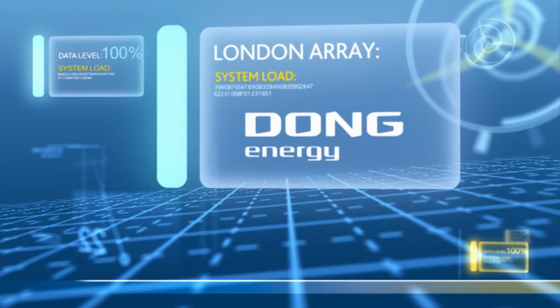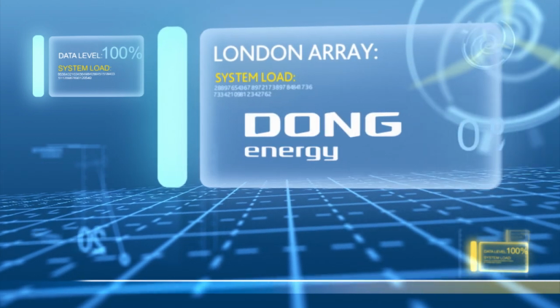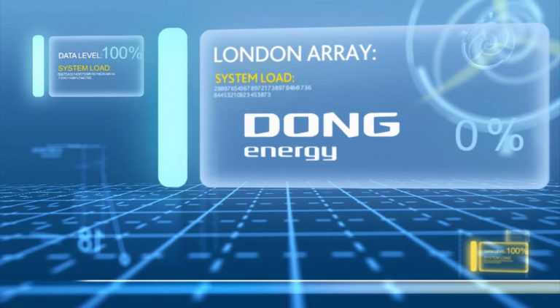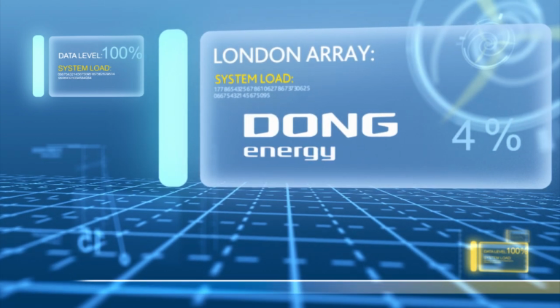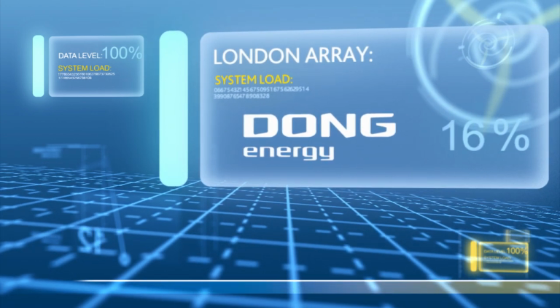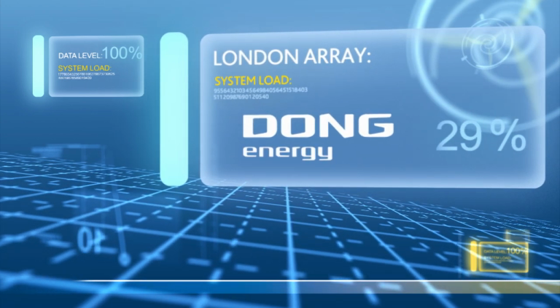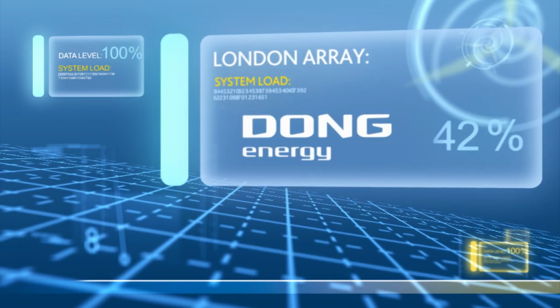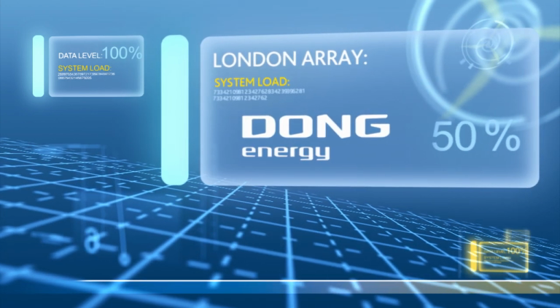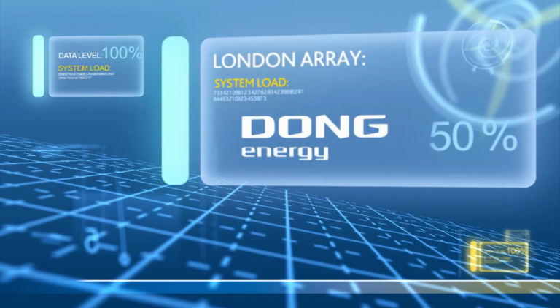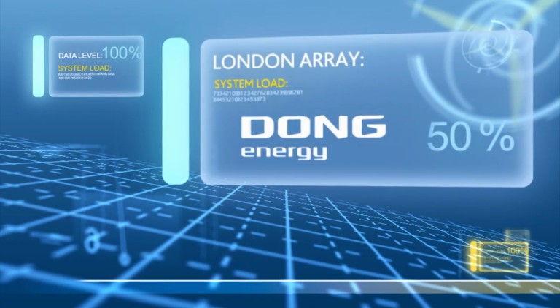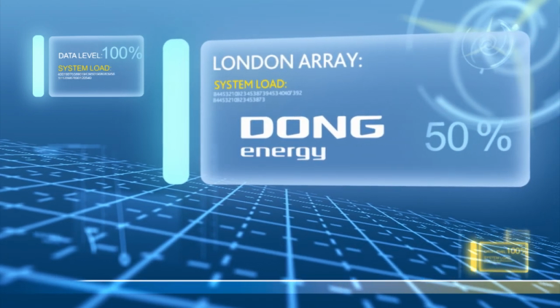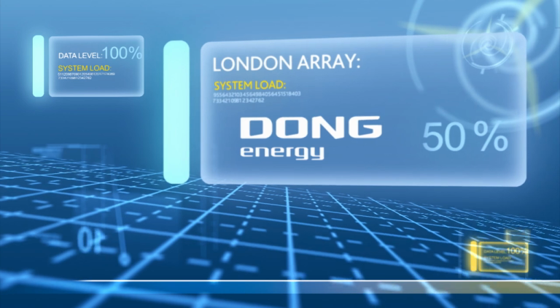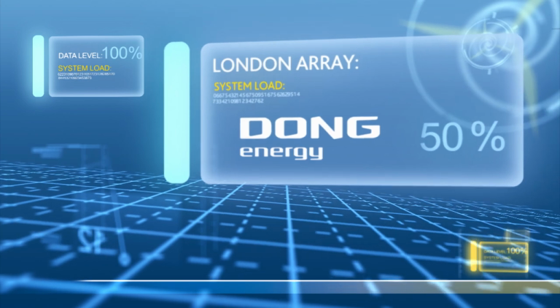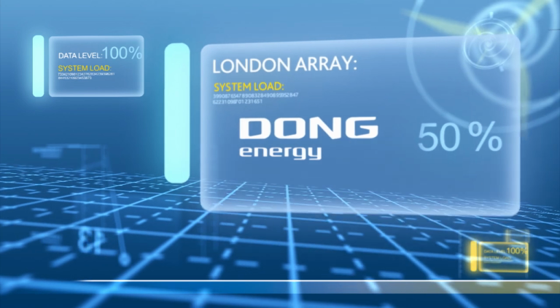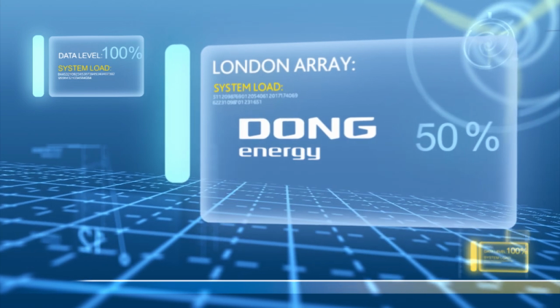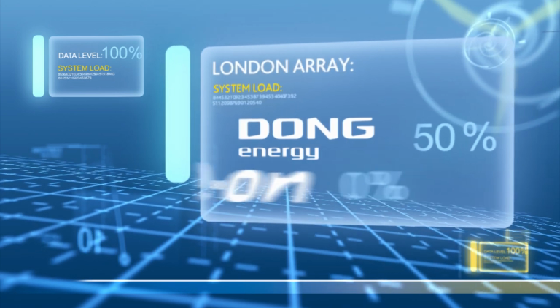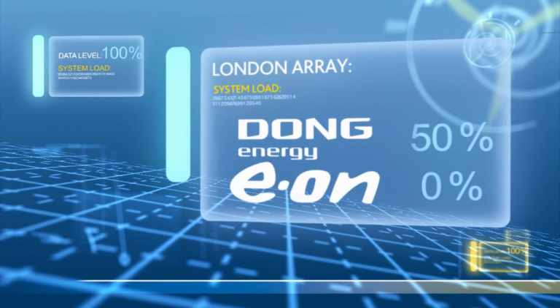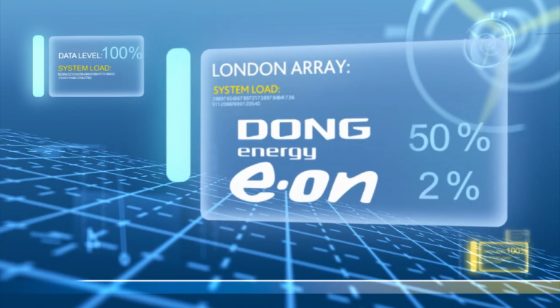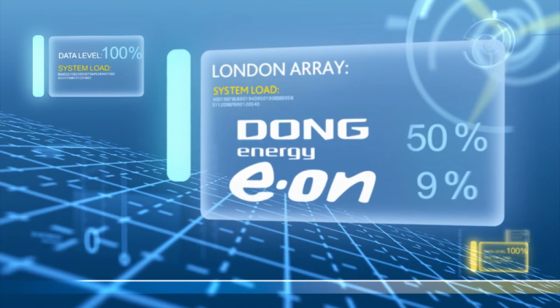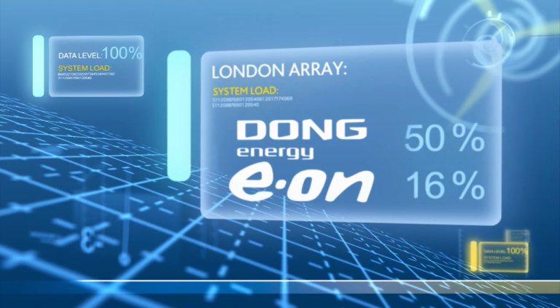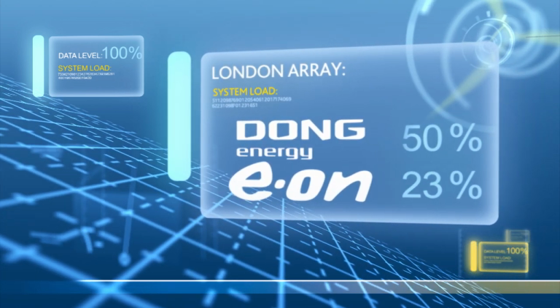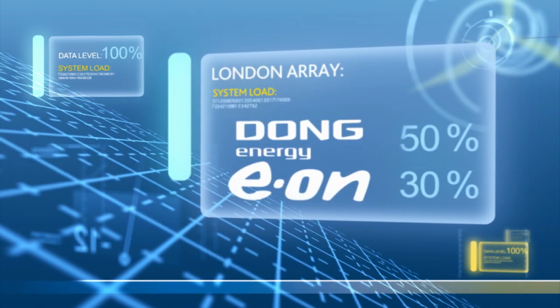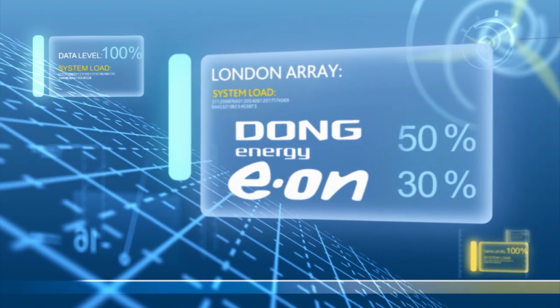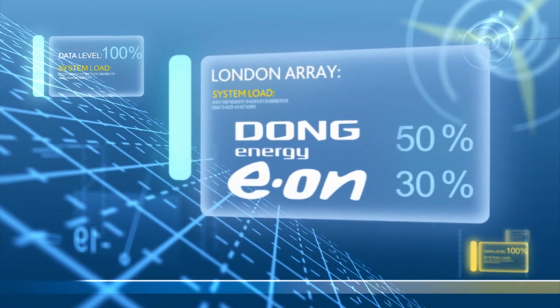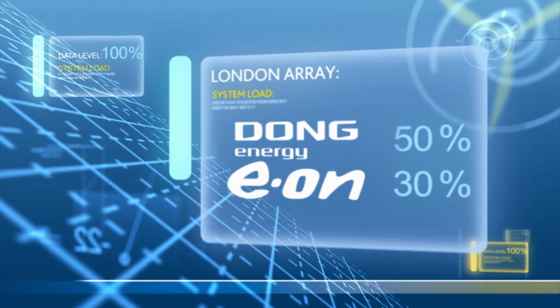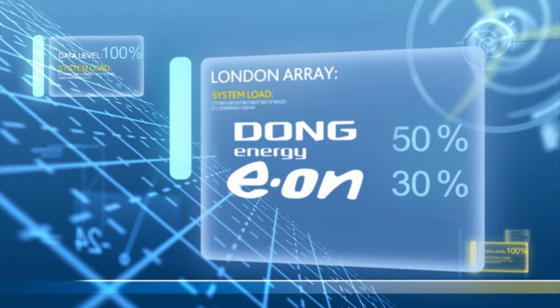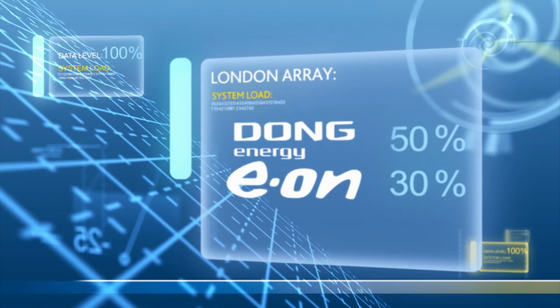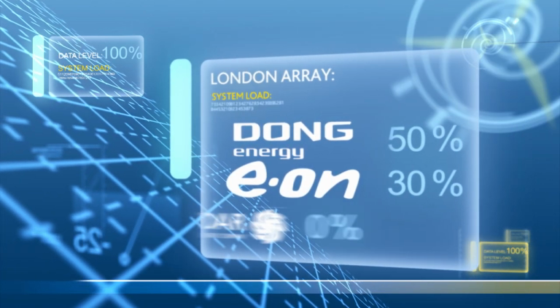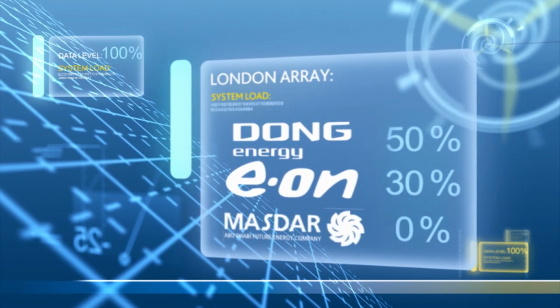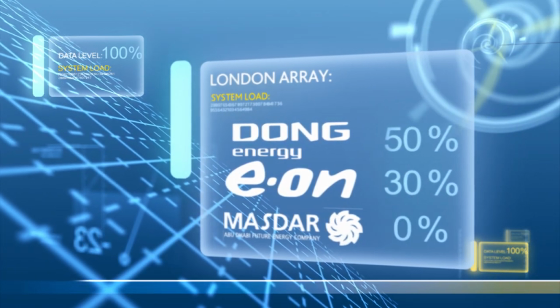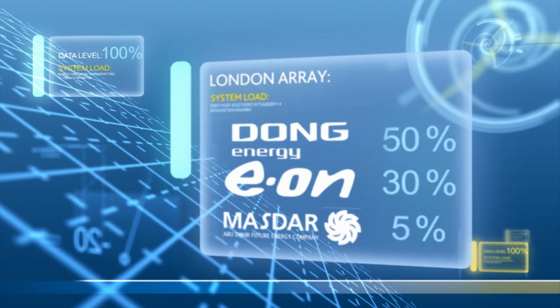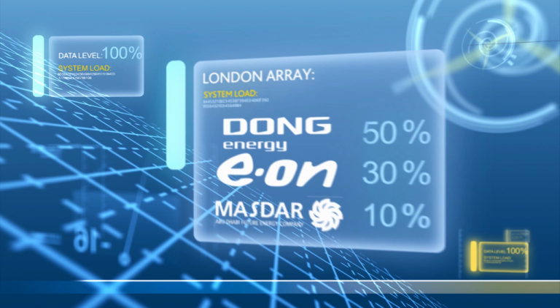Dong Energy, who have a 50% project share. Eon, who own 30%. And Masdar, with 20%.